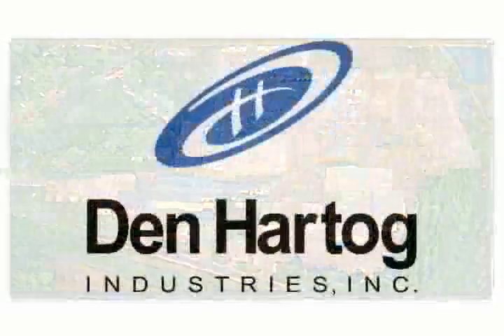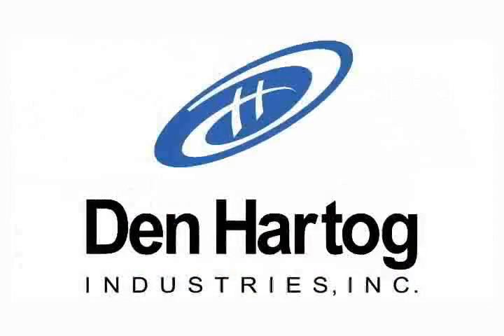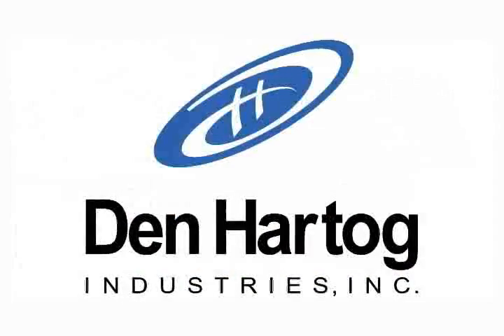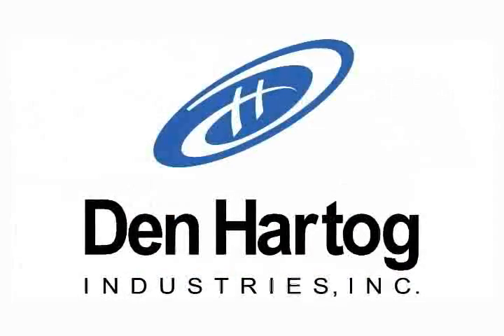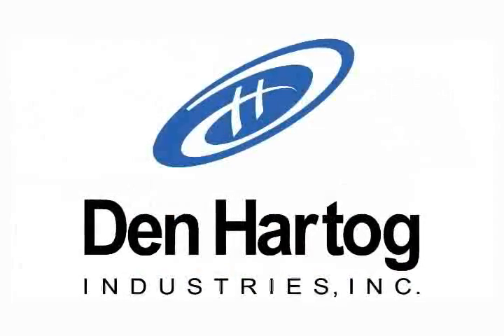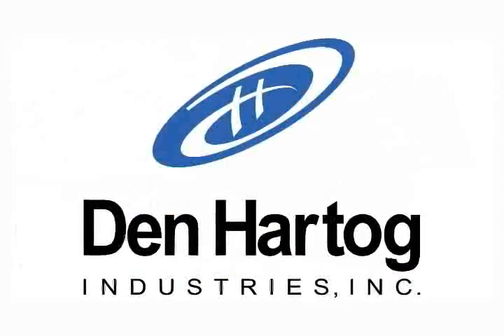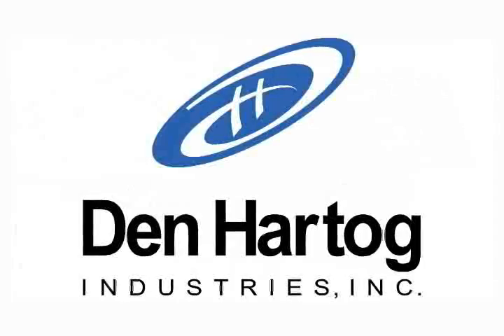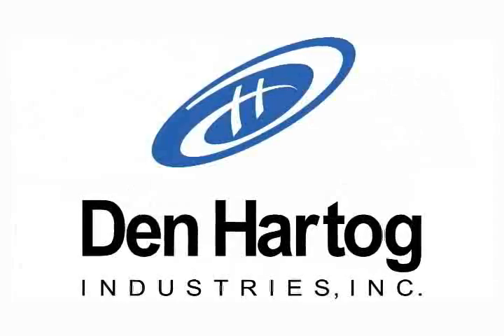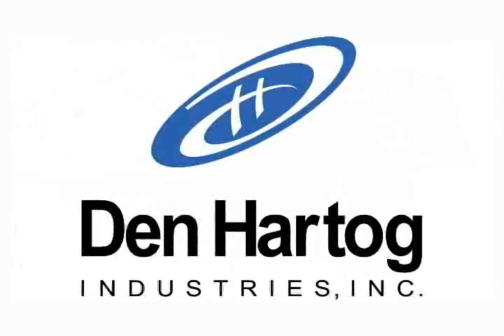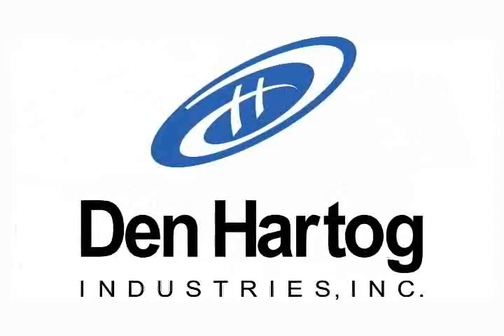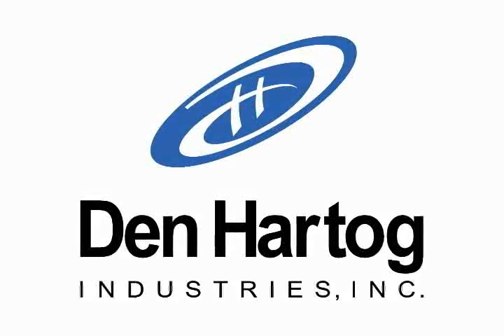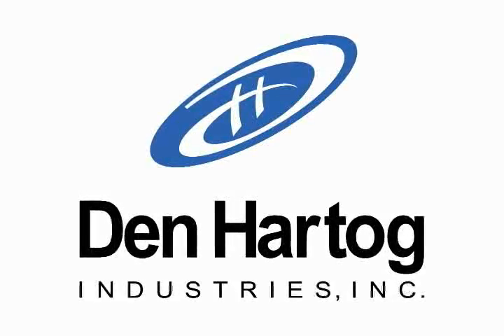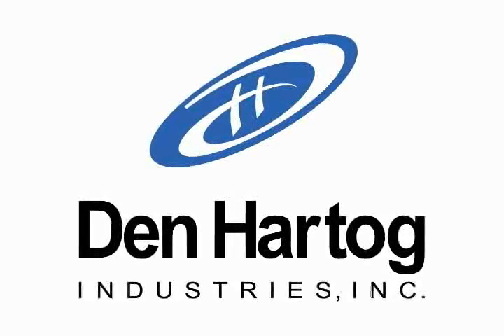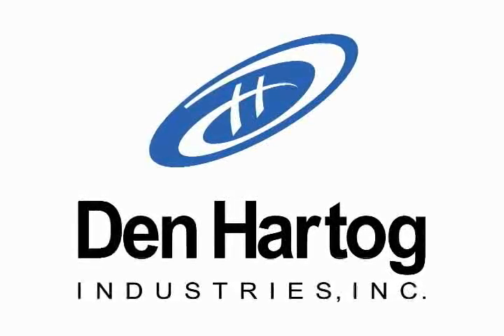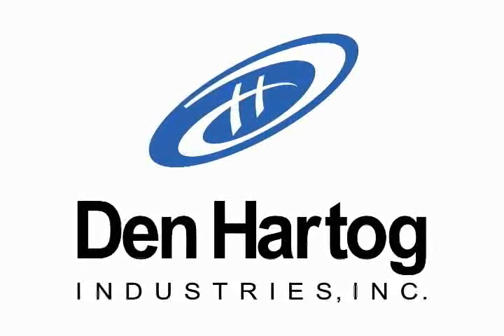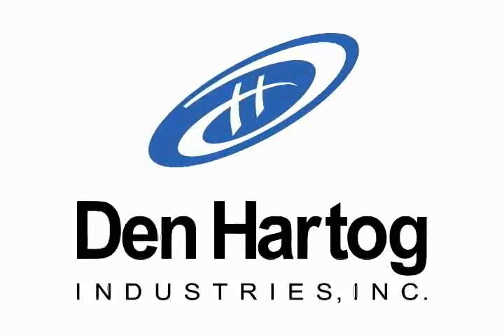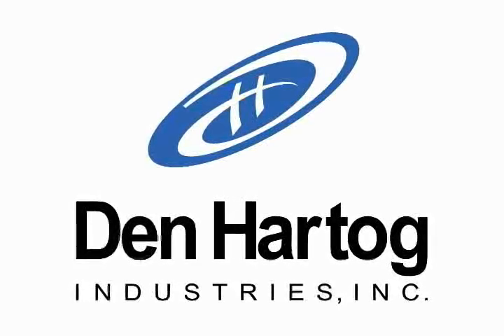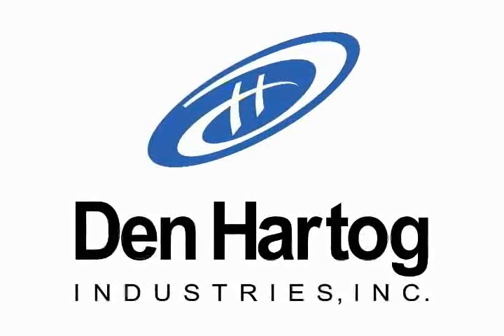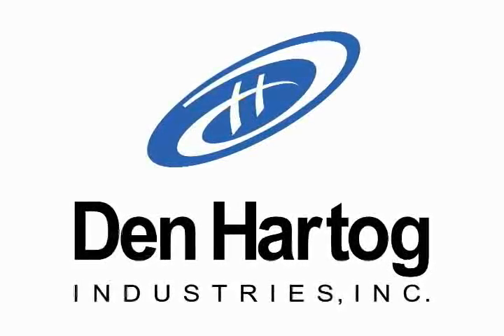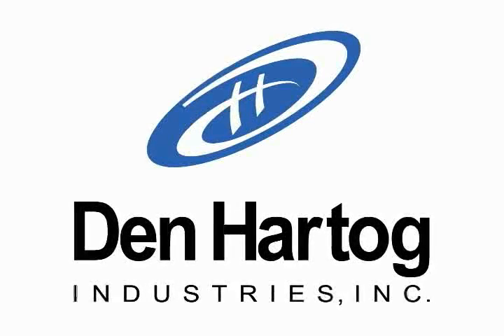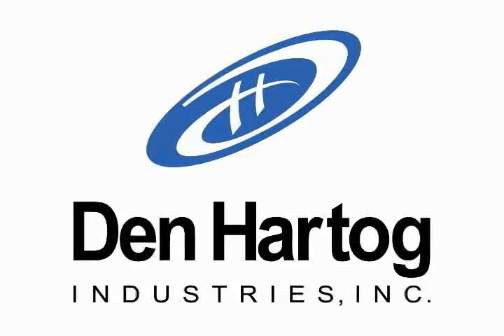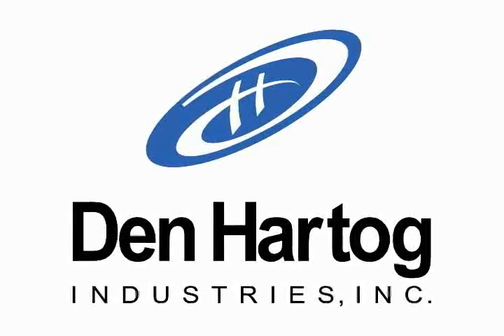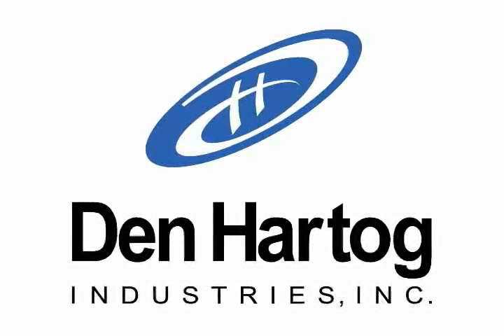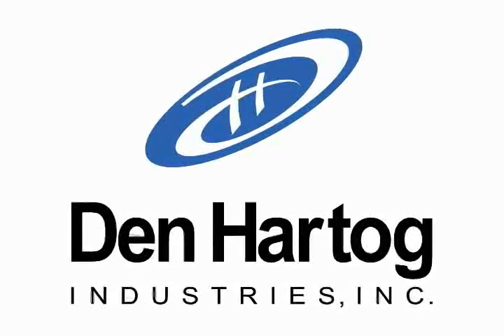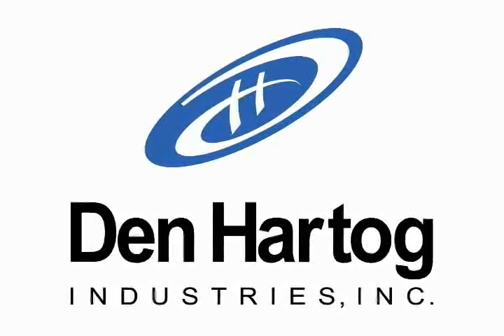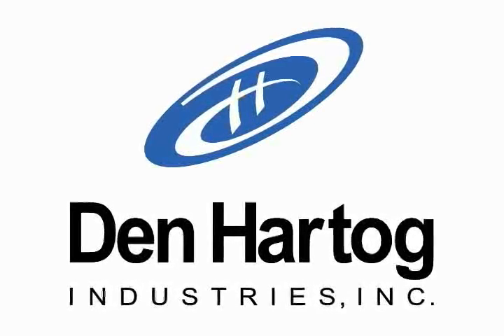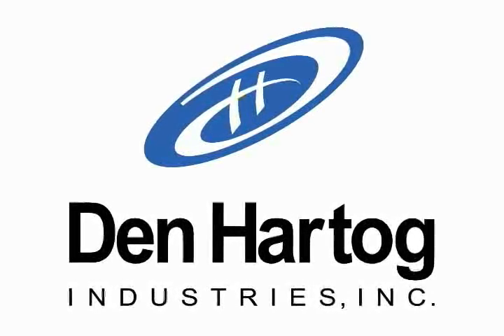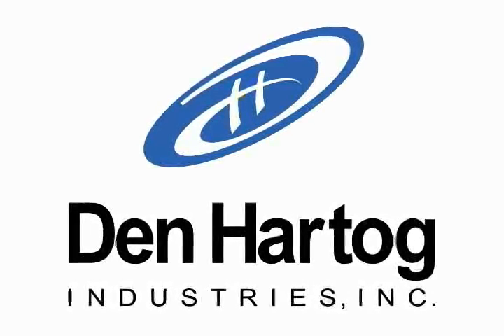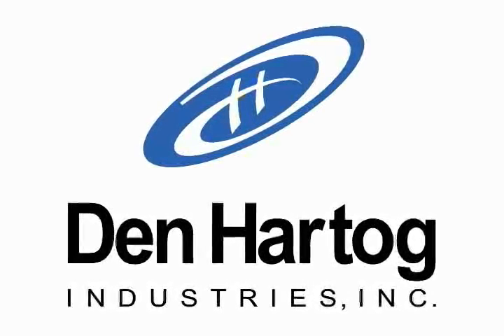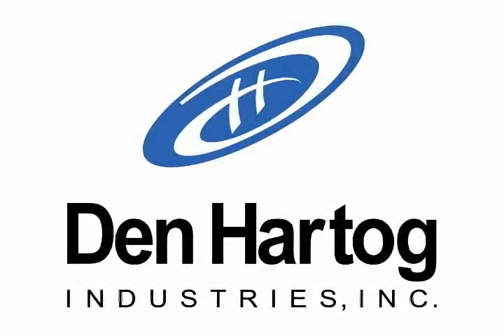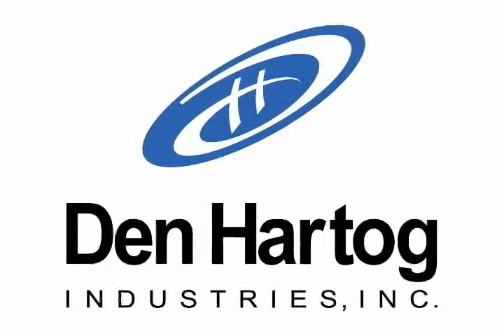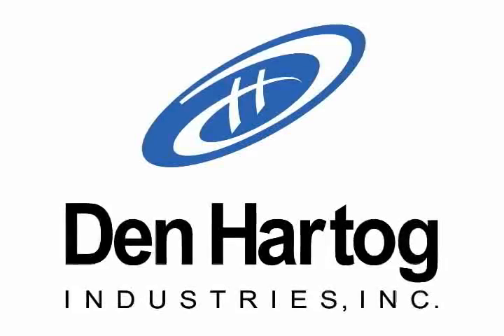Quality, integrity, innovation, and service are the key values Dan Hartog Industries delivers with all of their products.